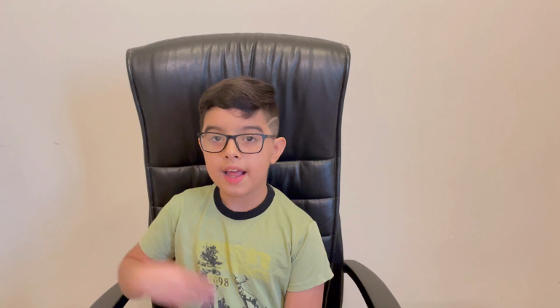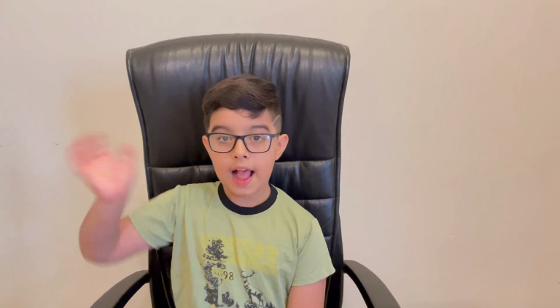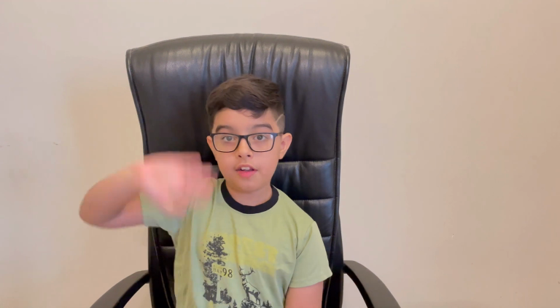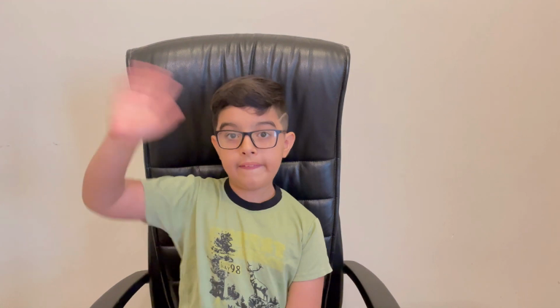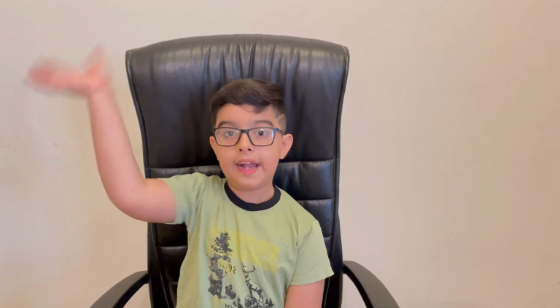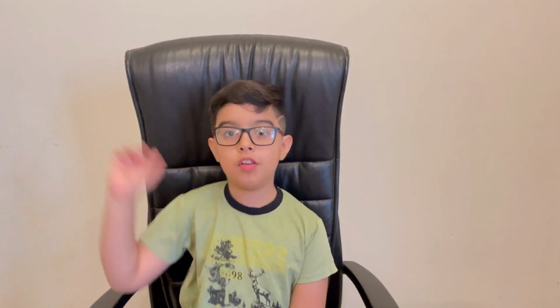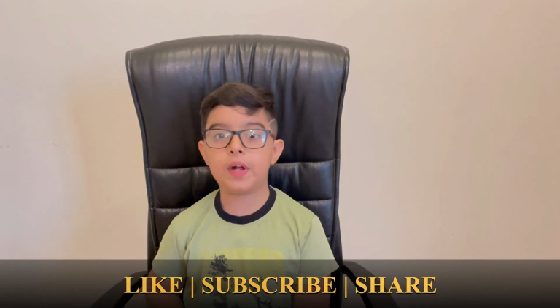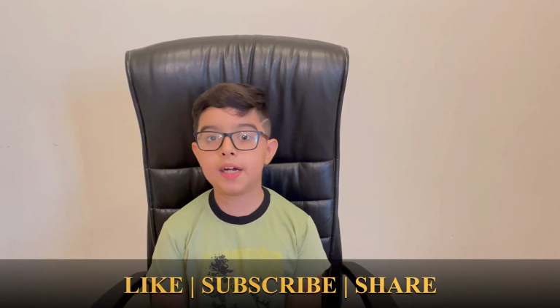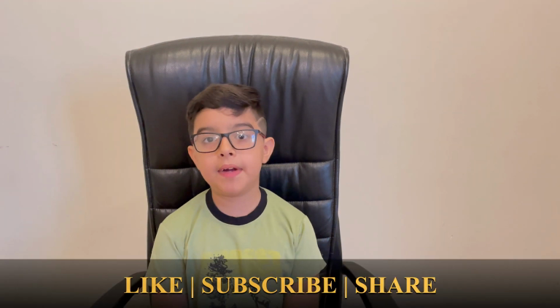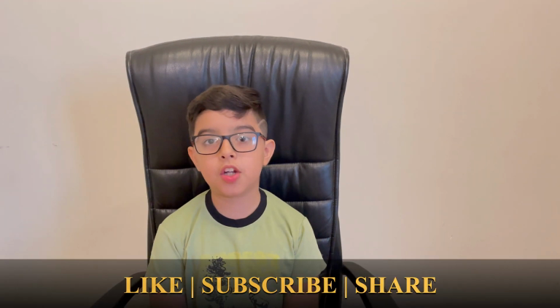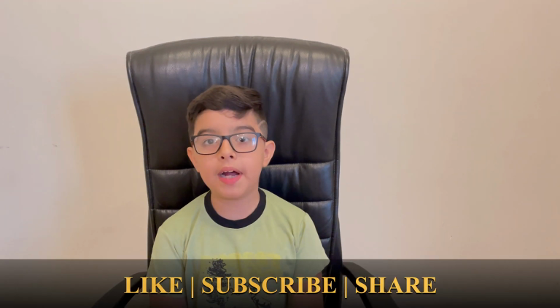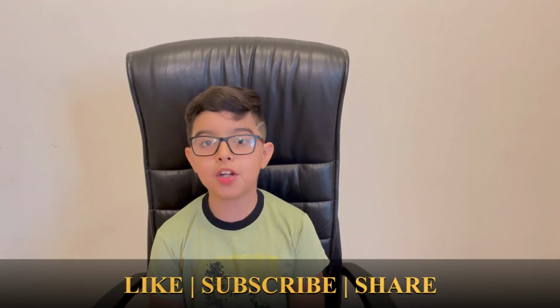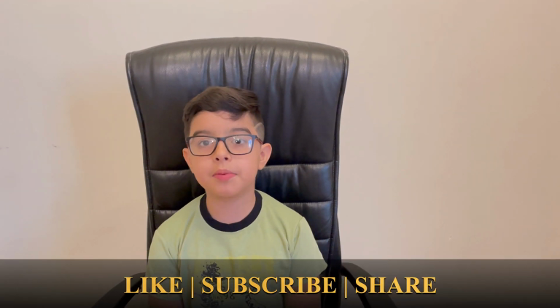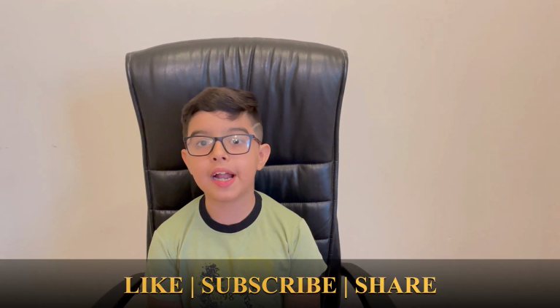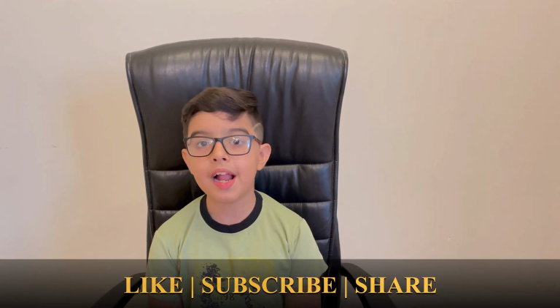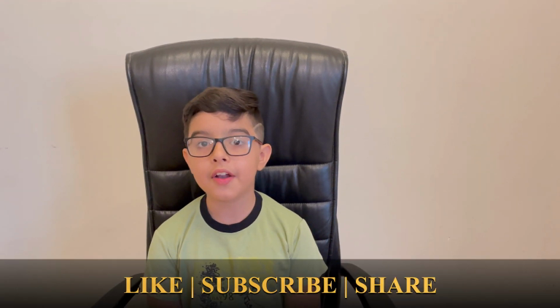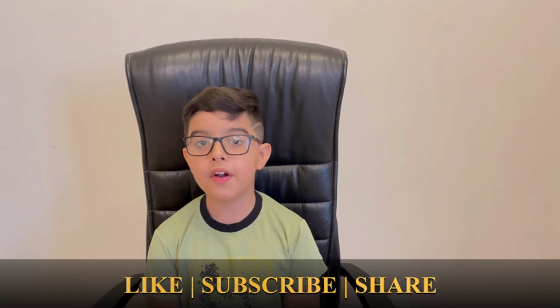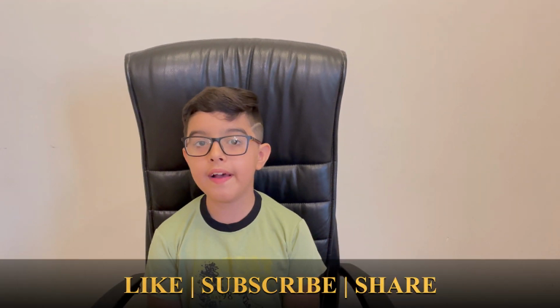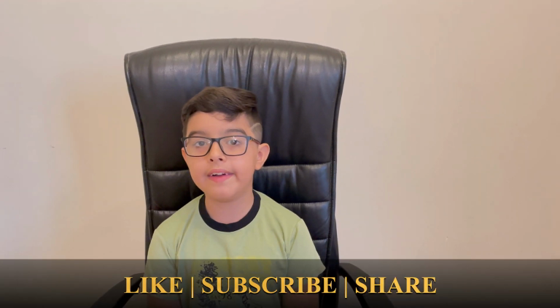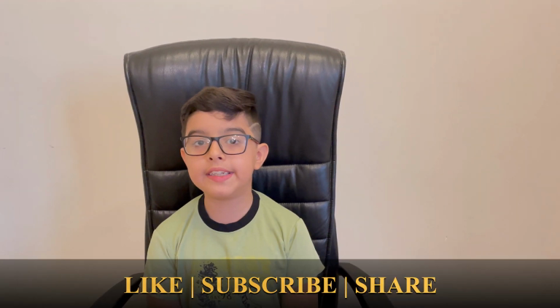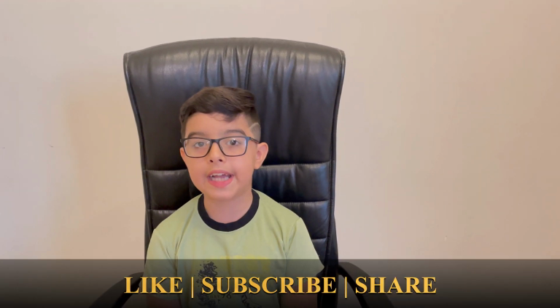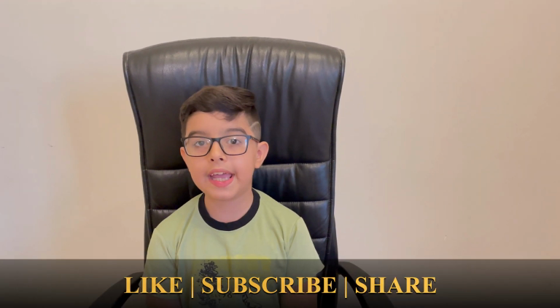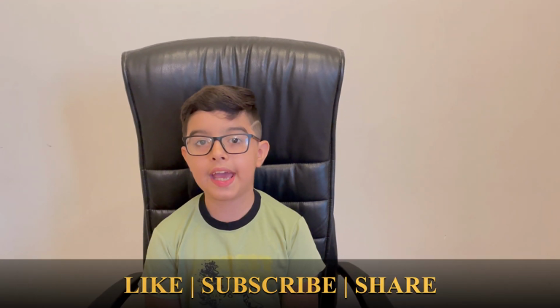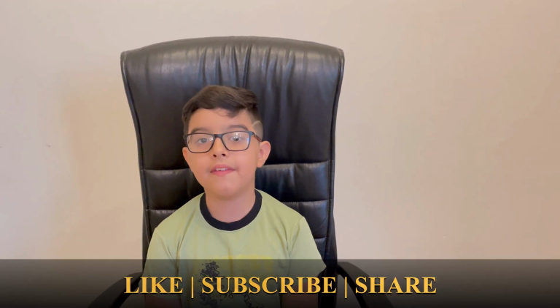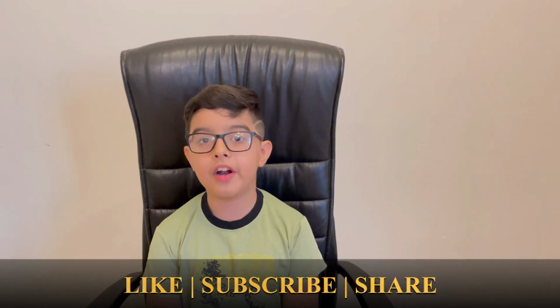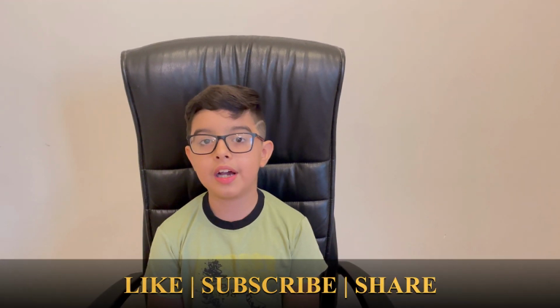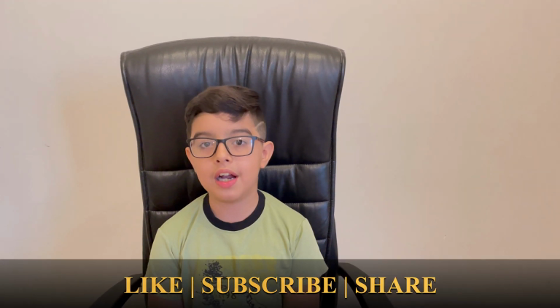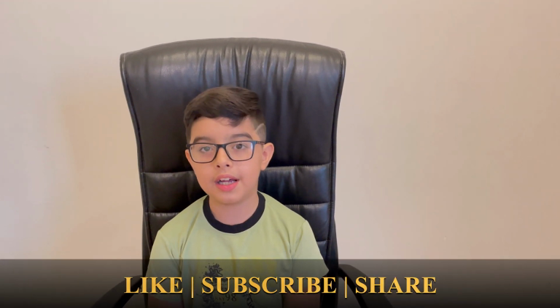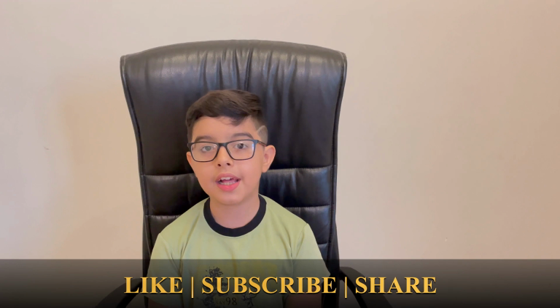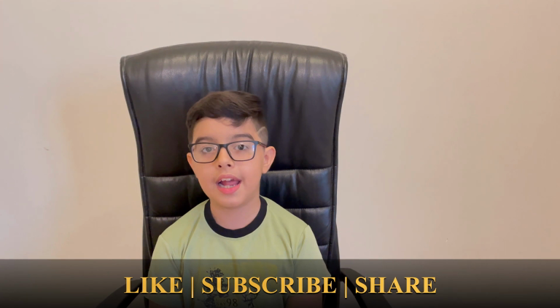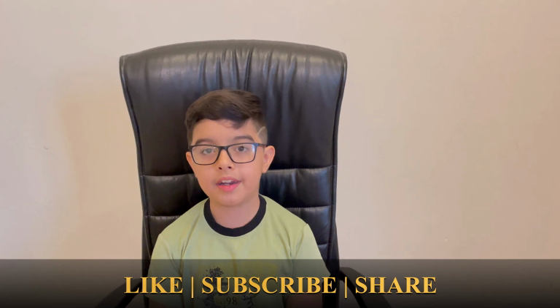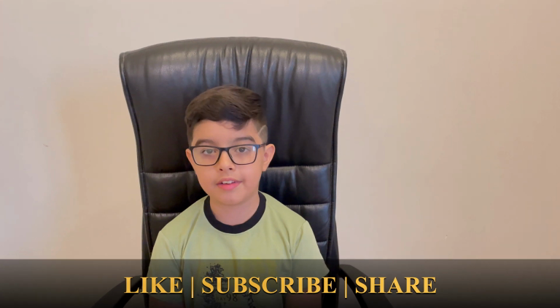Hello friends, welcome back to my YouTube channel. Today we will check can water conduct electricity.